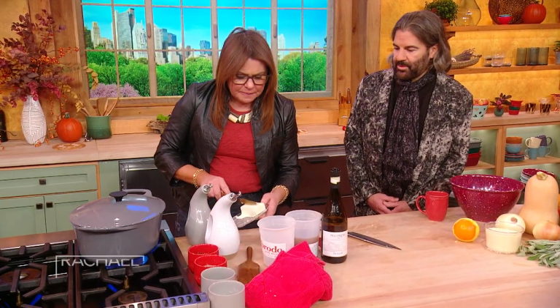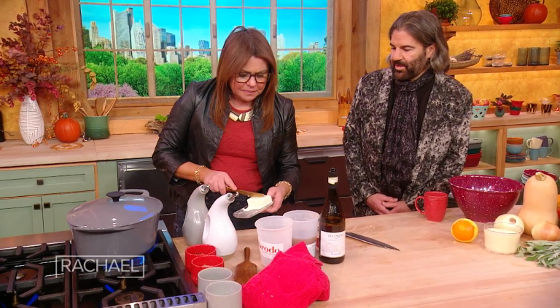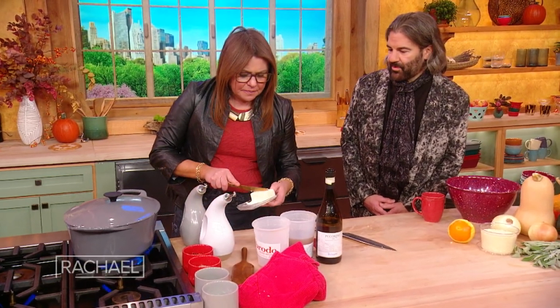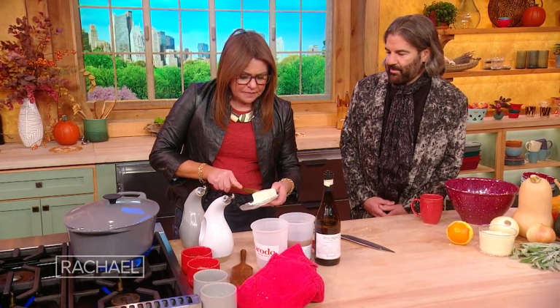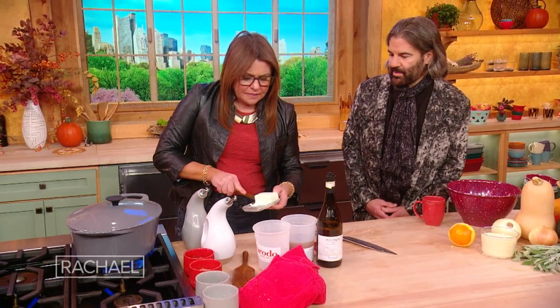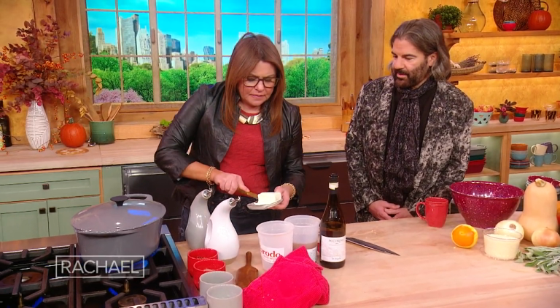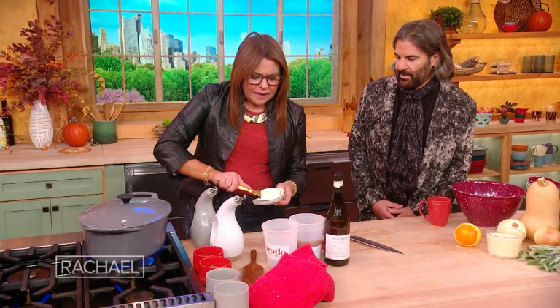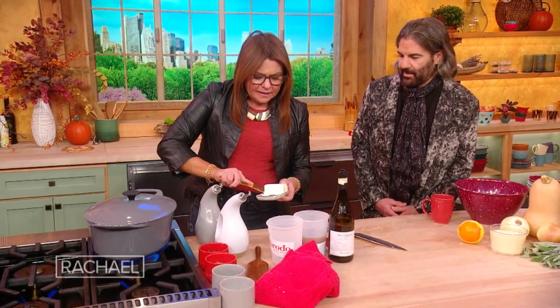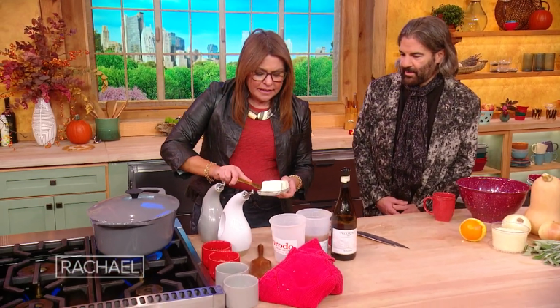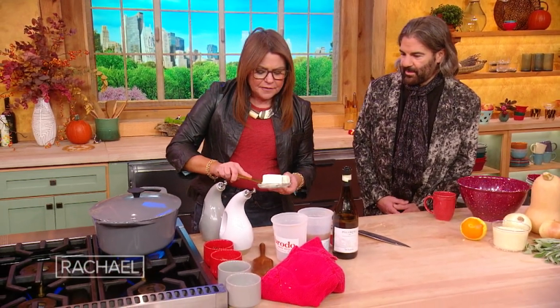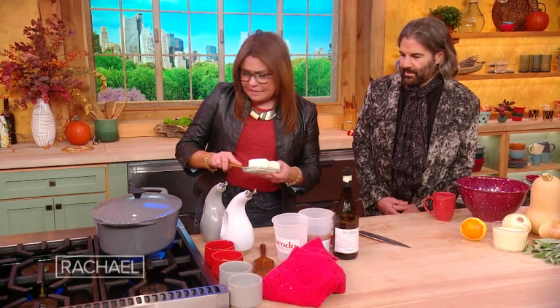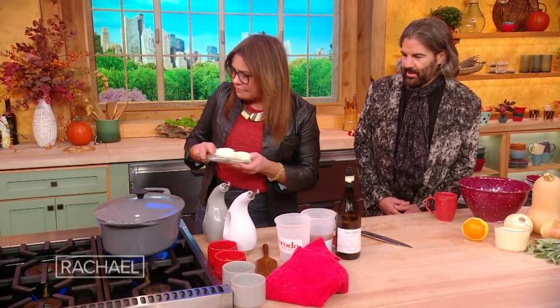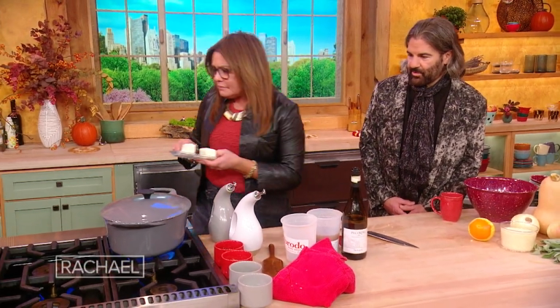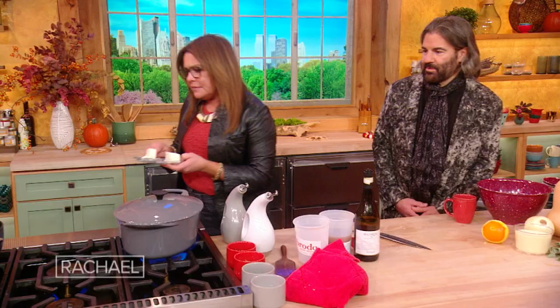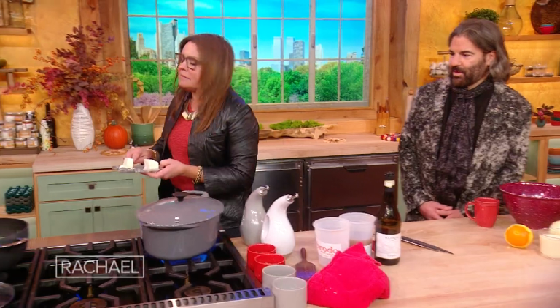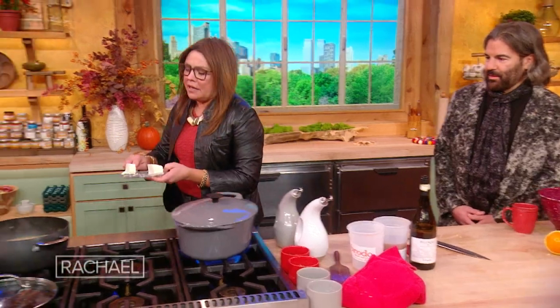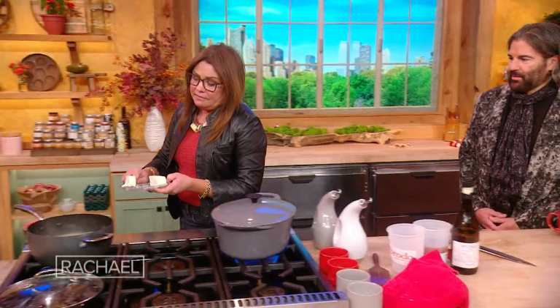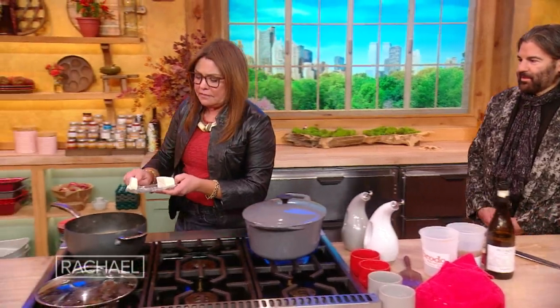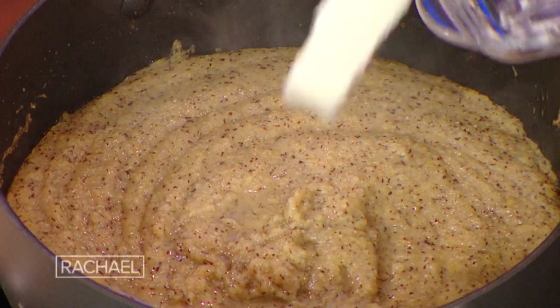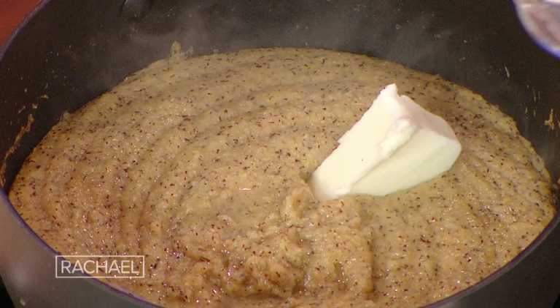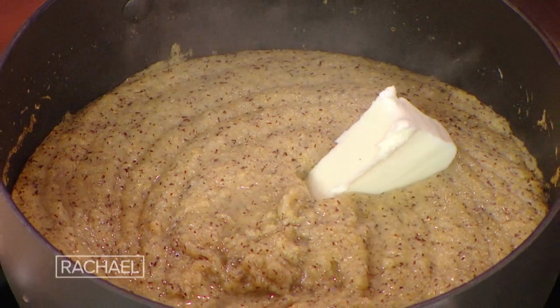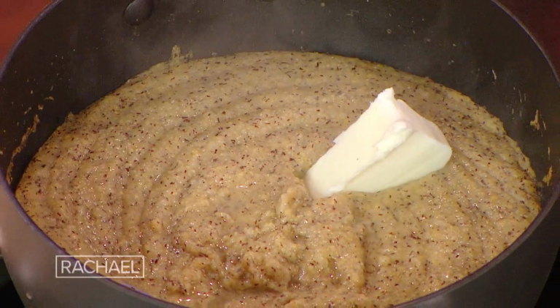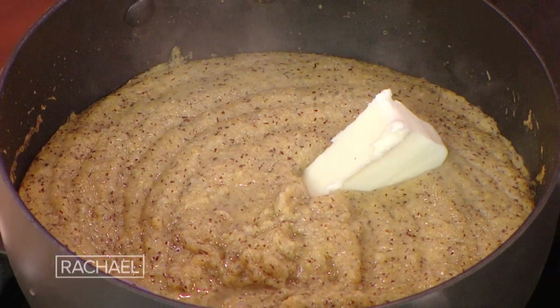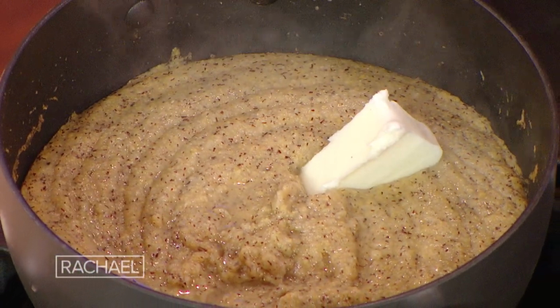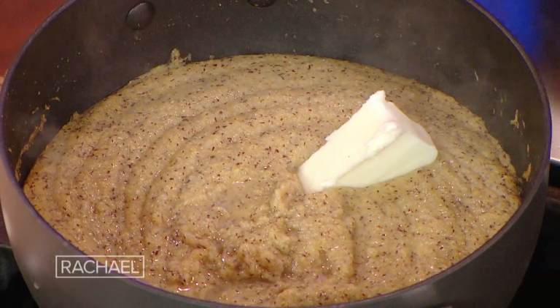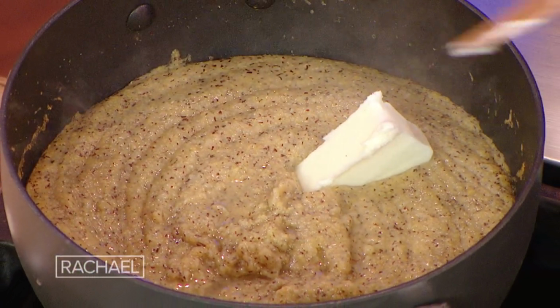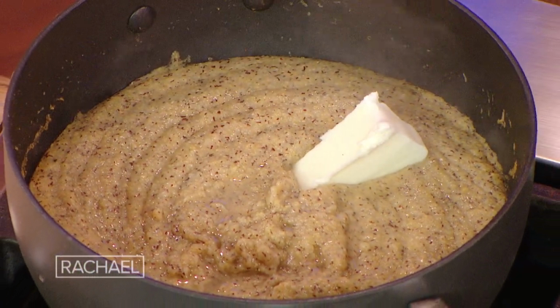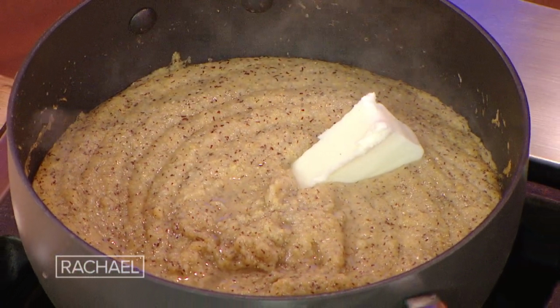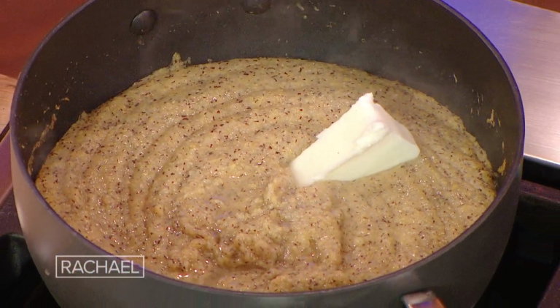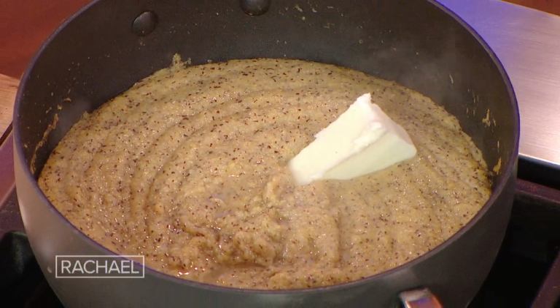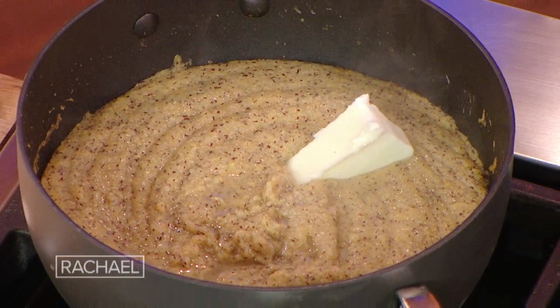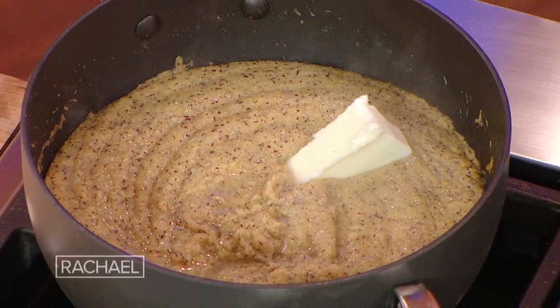It's kind of like grits, right? Yeah, kind of, sort of — ground corn, sure. Well, this one has buckwheat too, so it's a bit different.